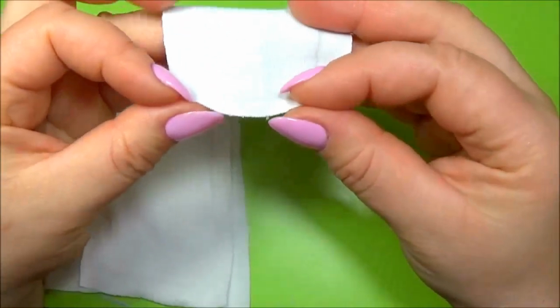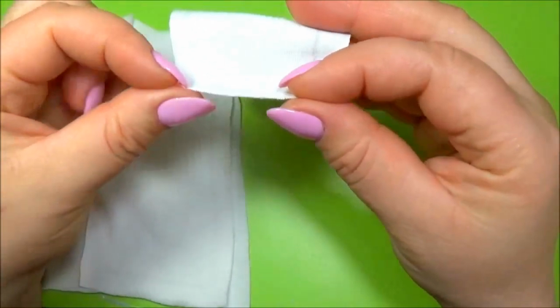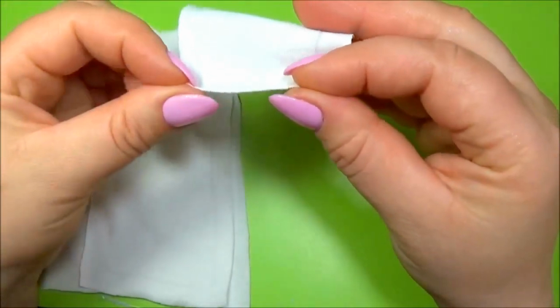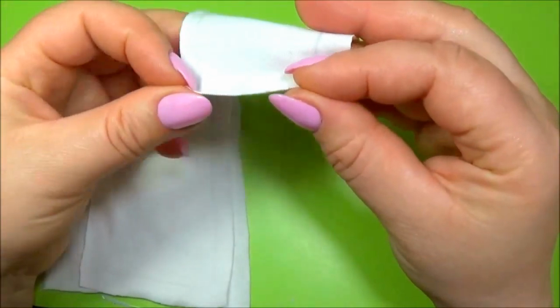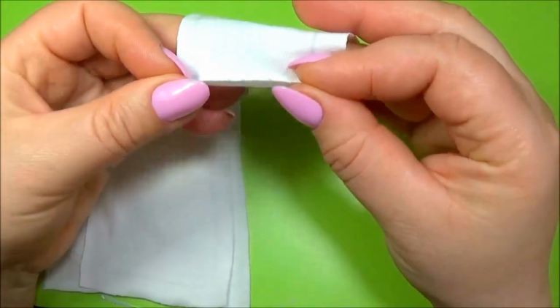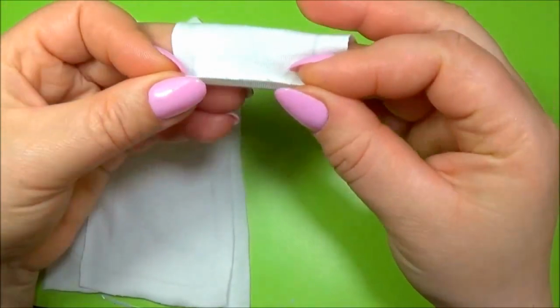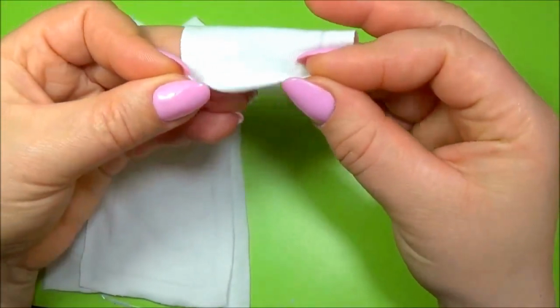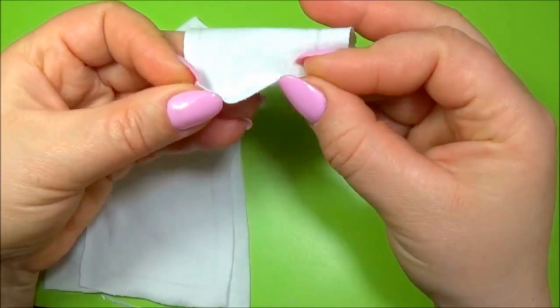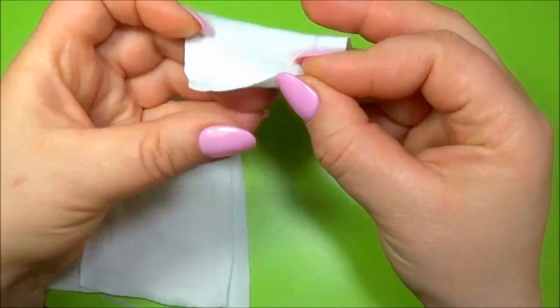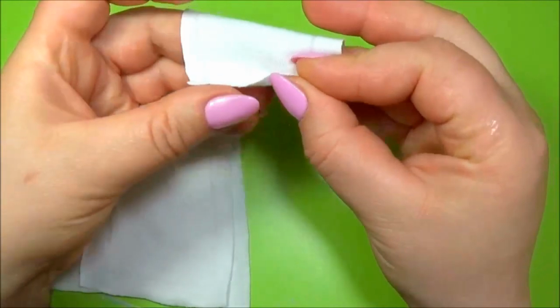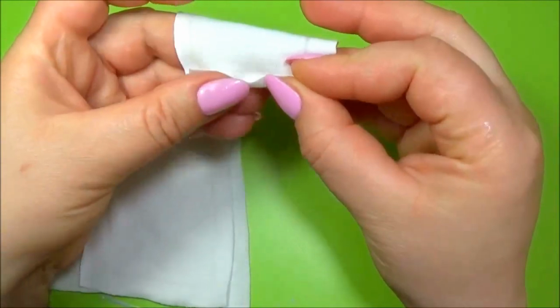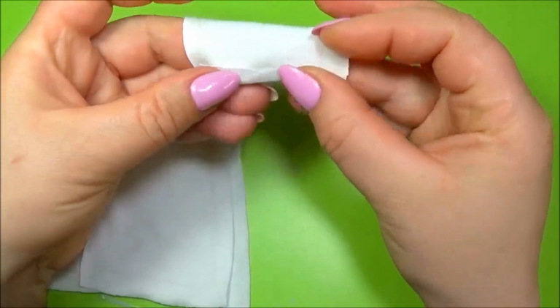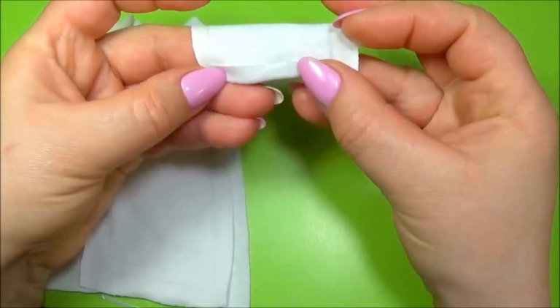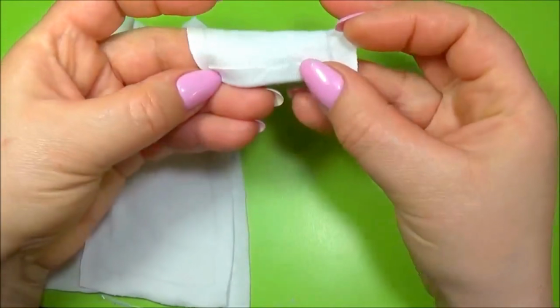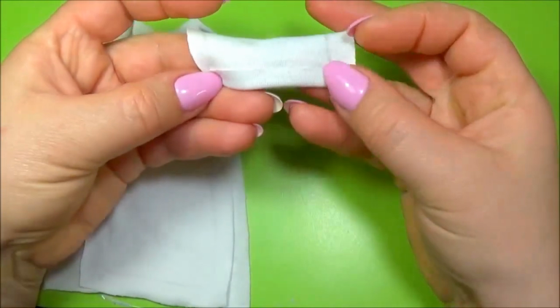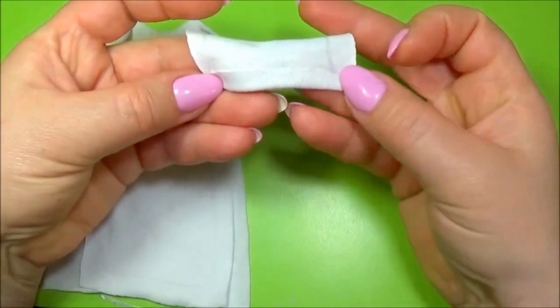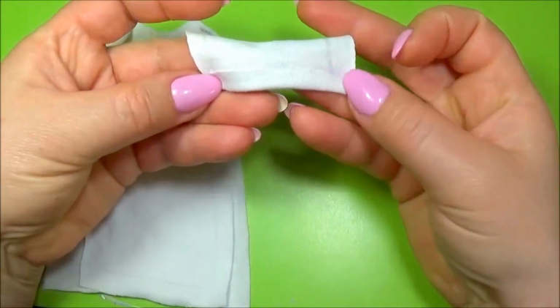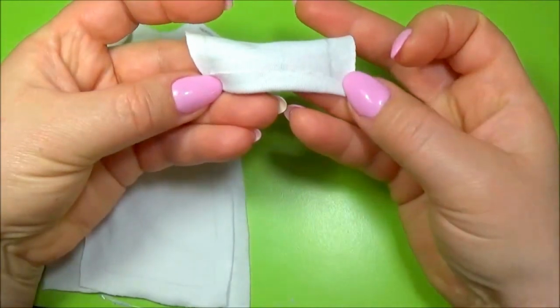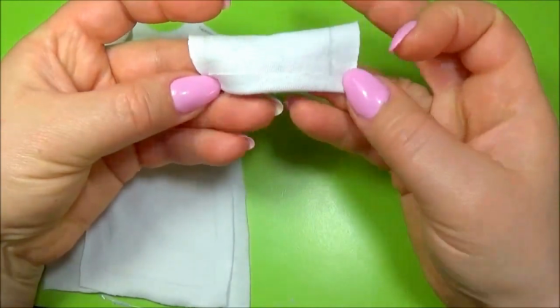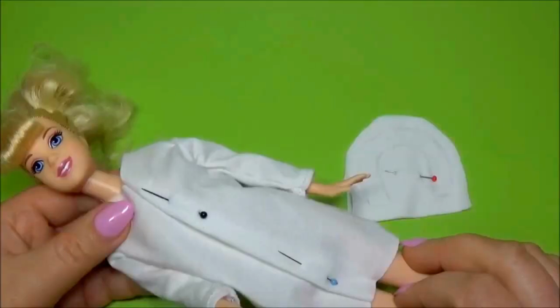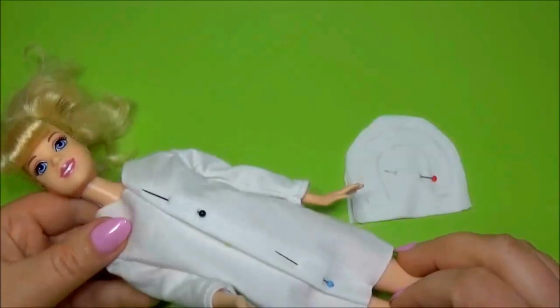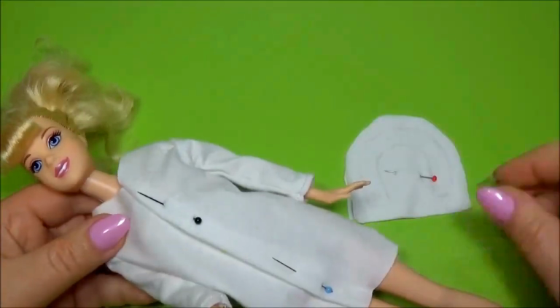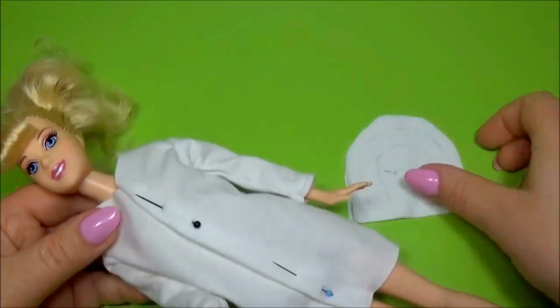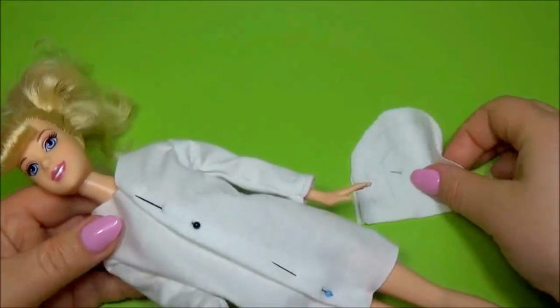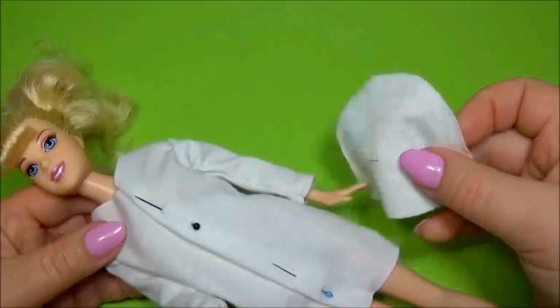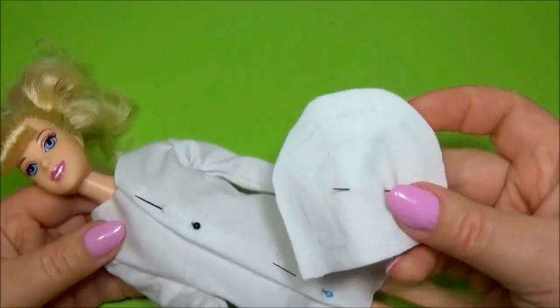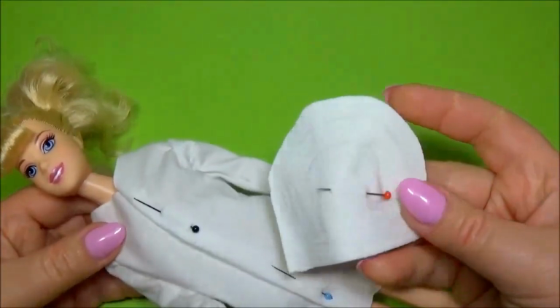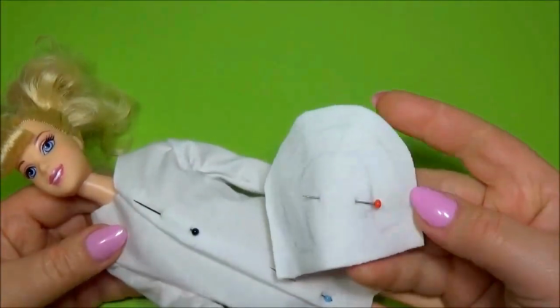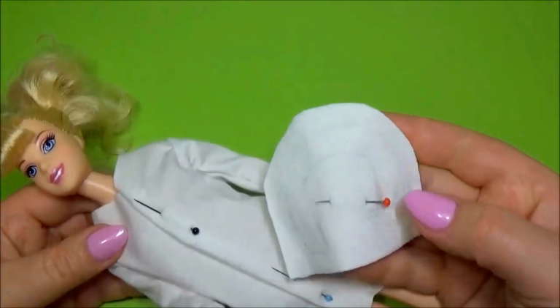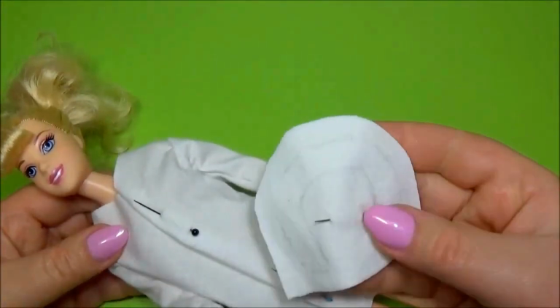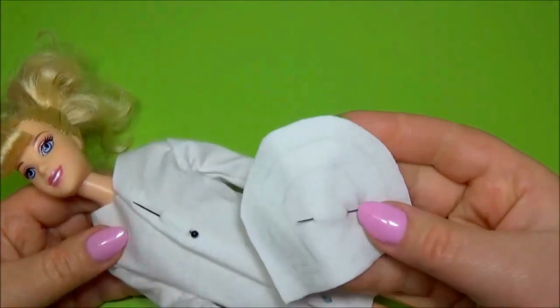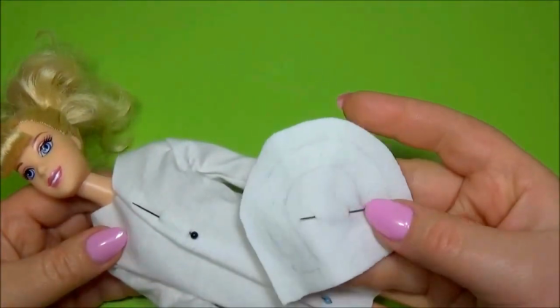Before you sew the sleeve, sew the hem. Let's make the collar.